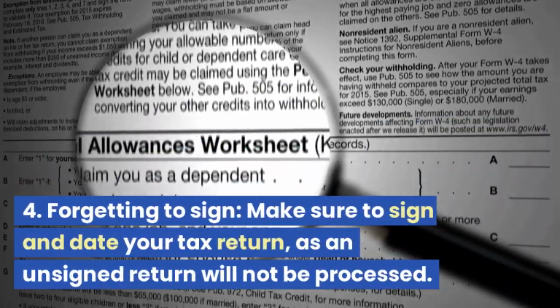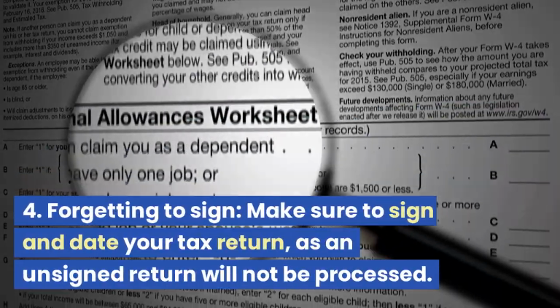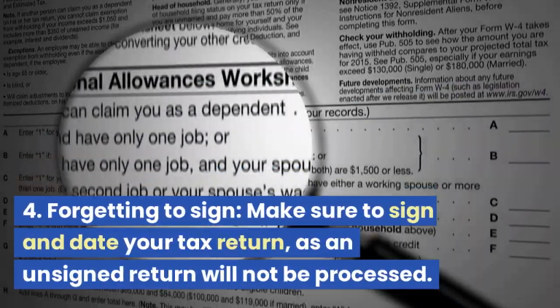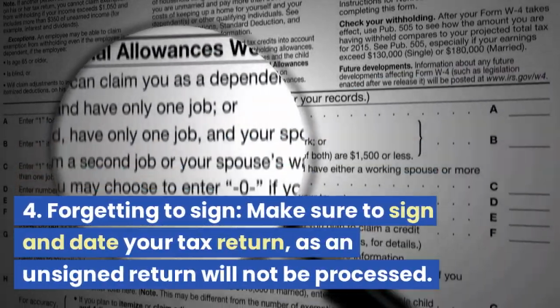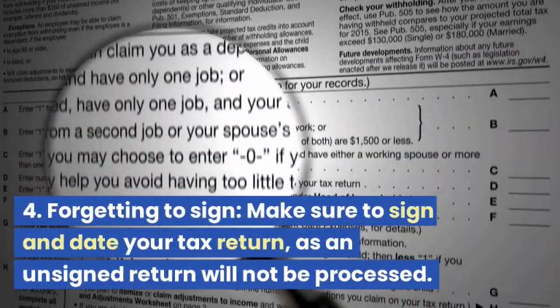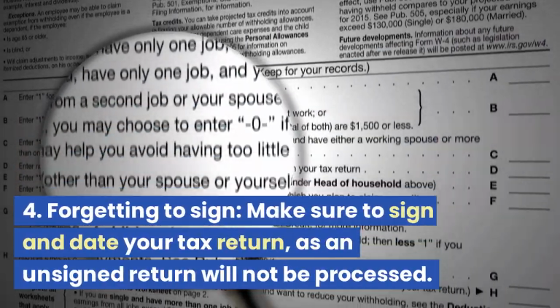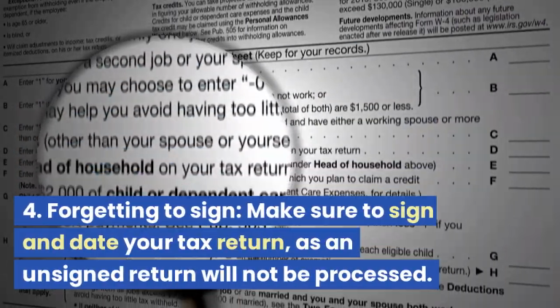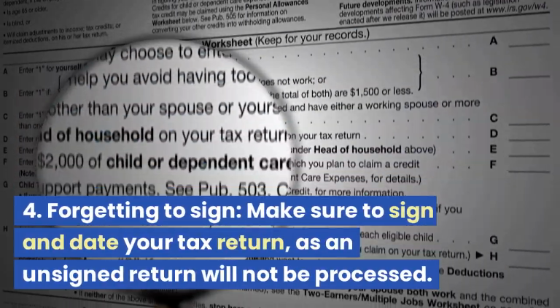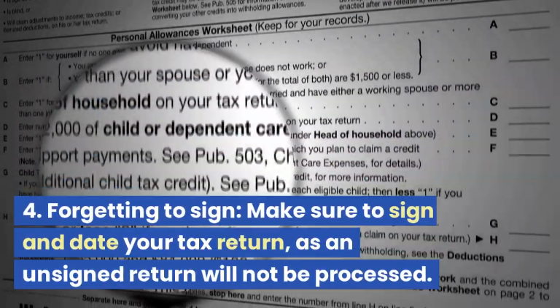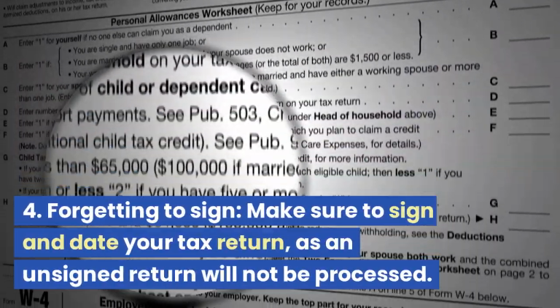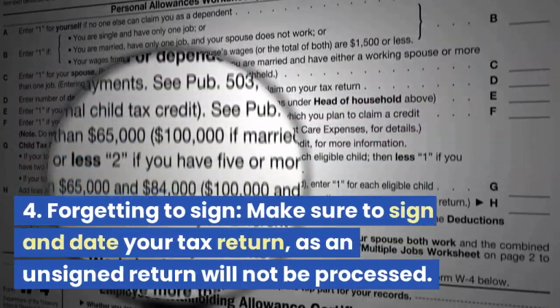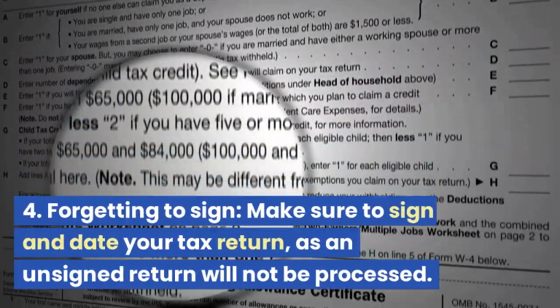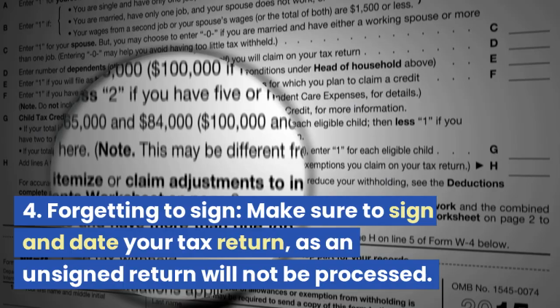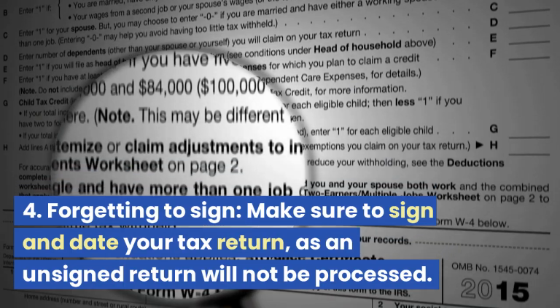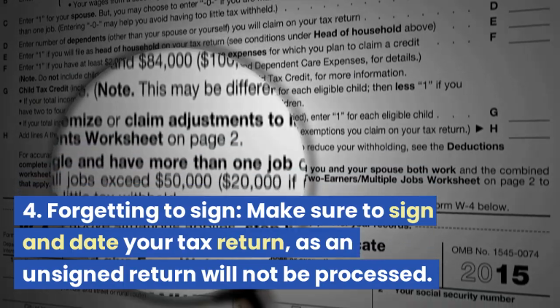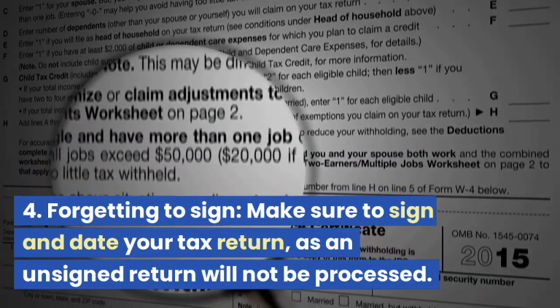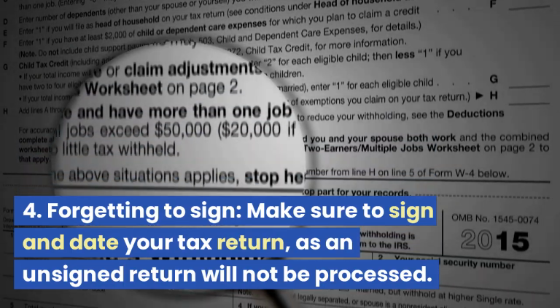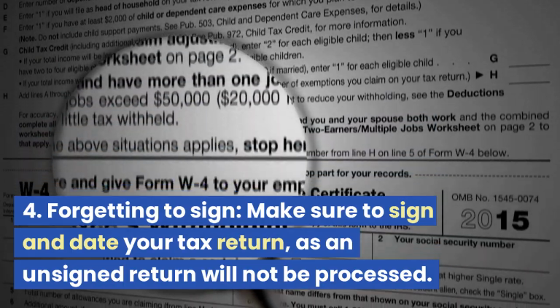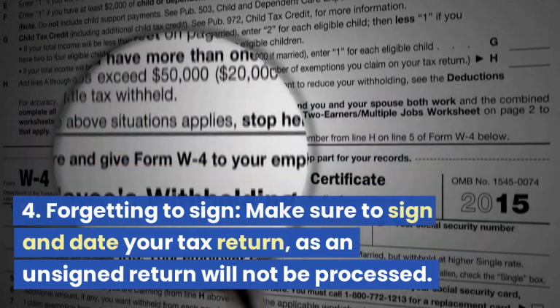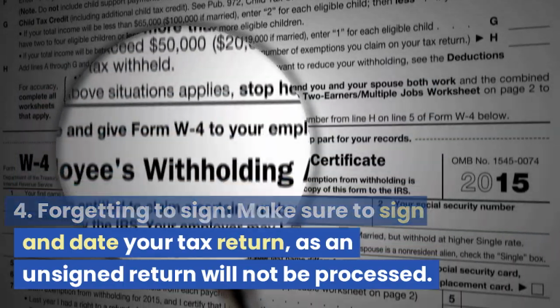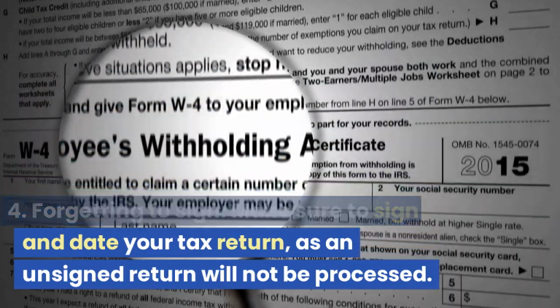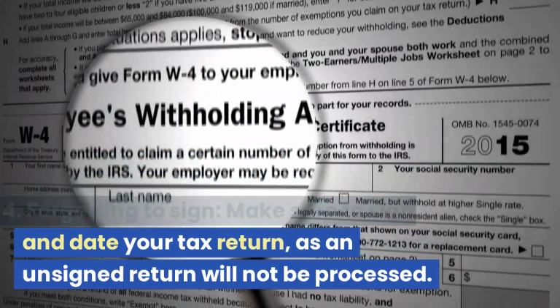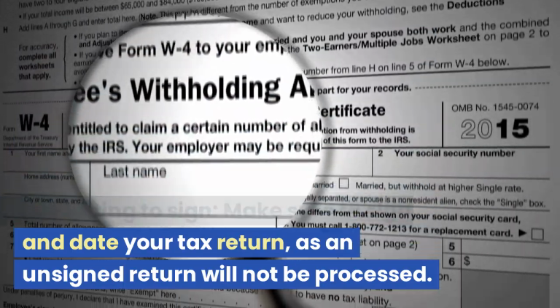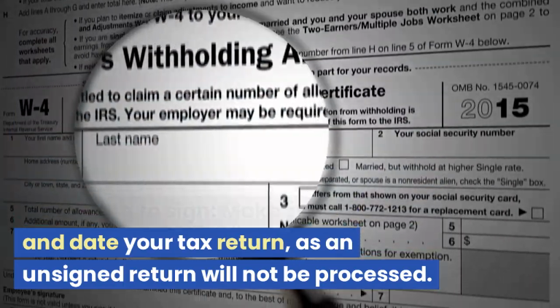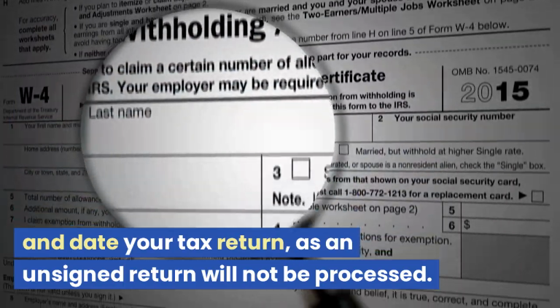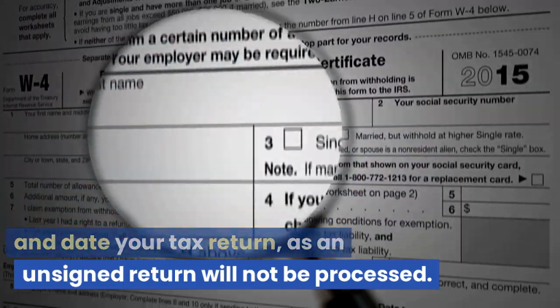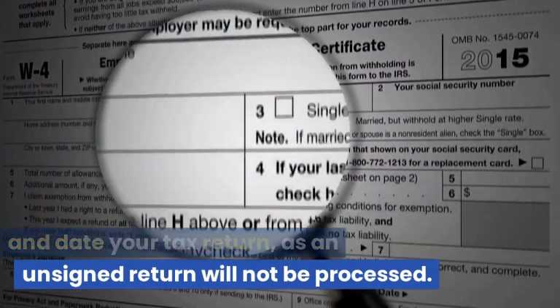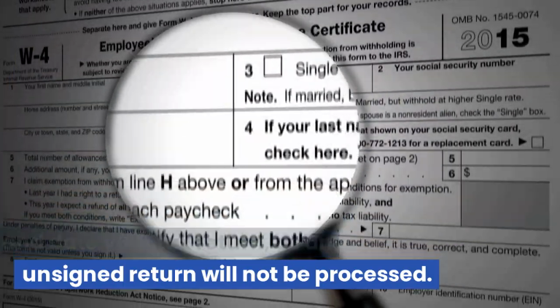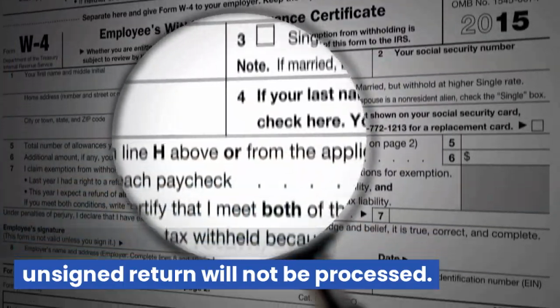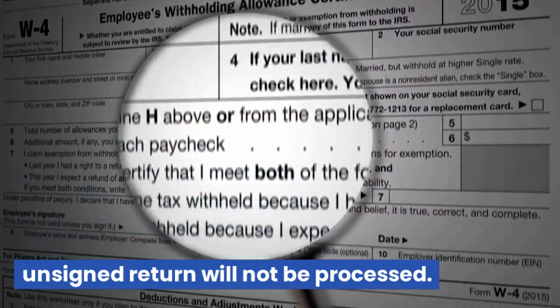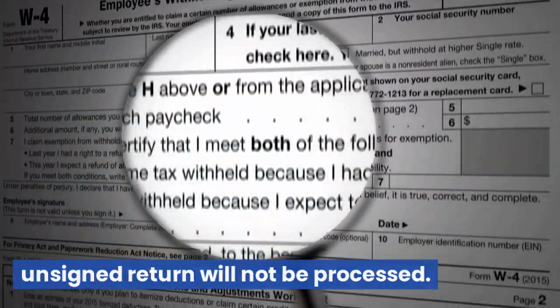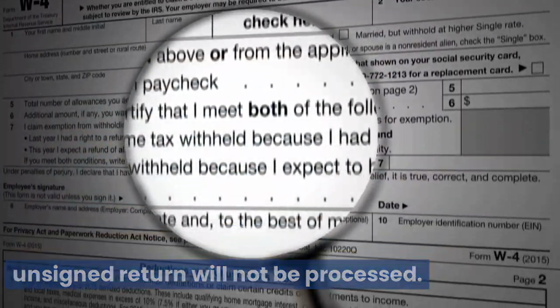Mistake 4: Forgetting to Sign. Make sure to sign and date your tax return, as an unsigned return will not be processed.